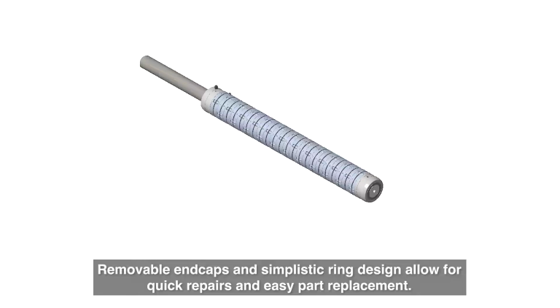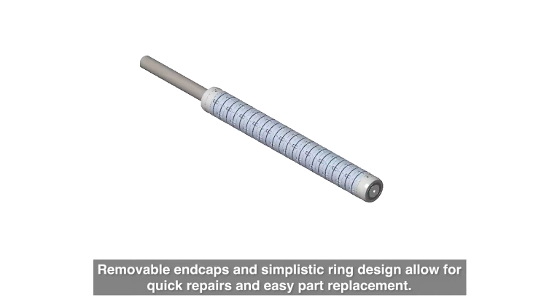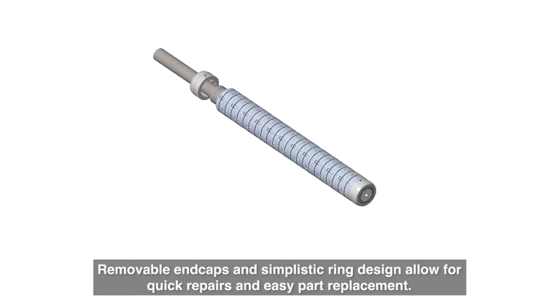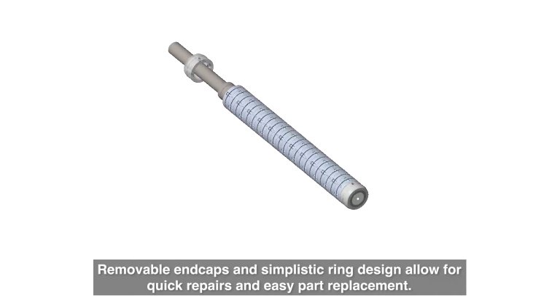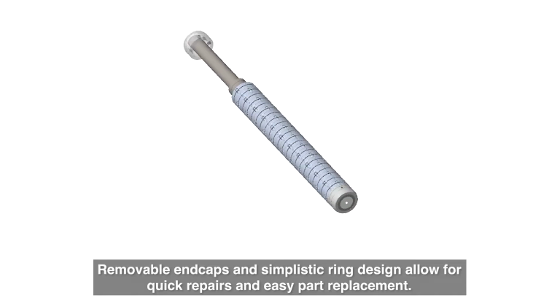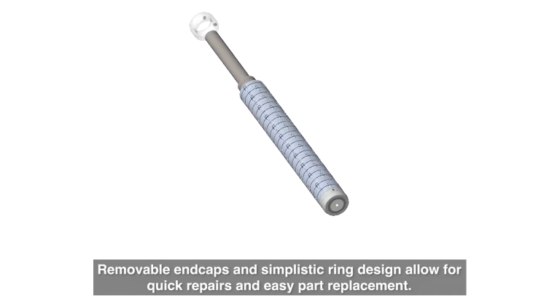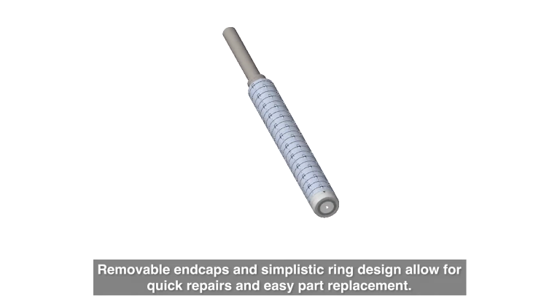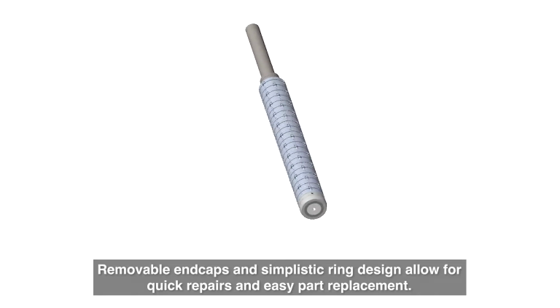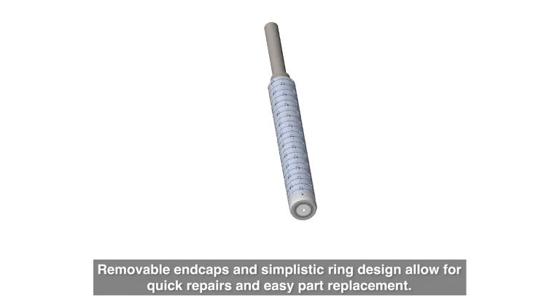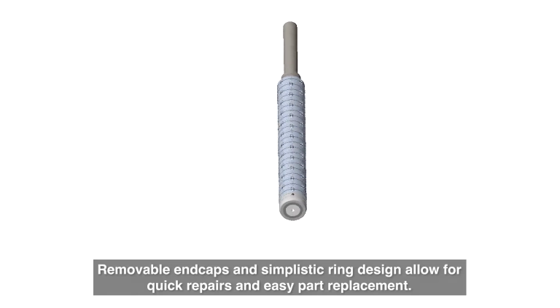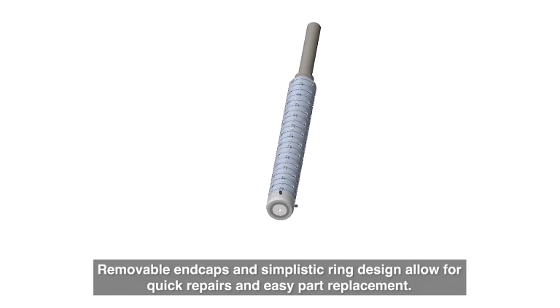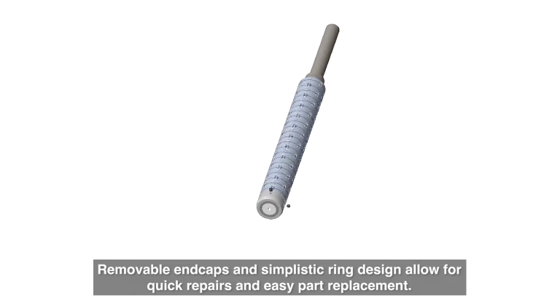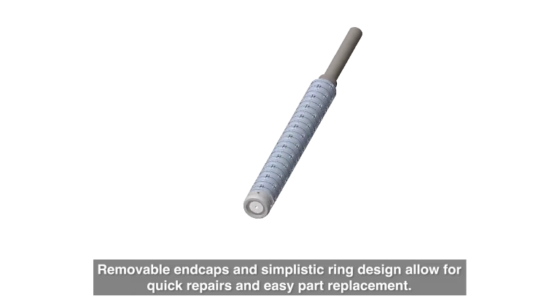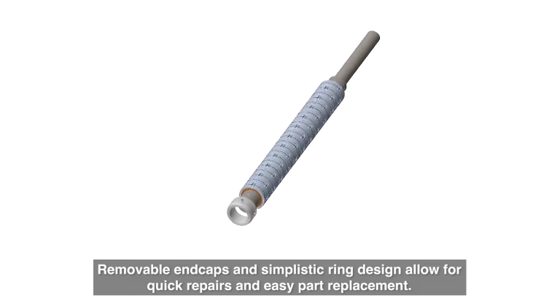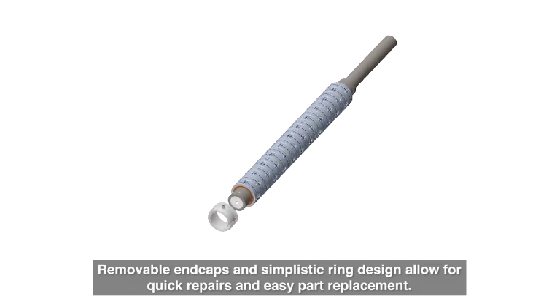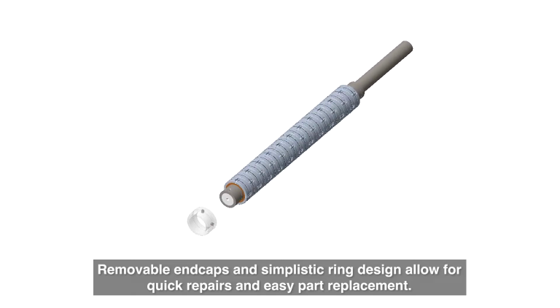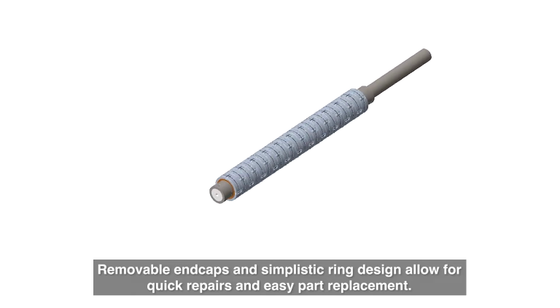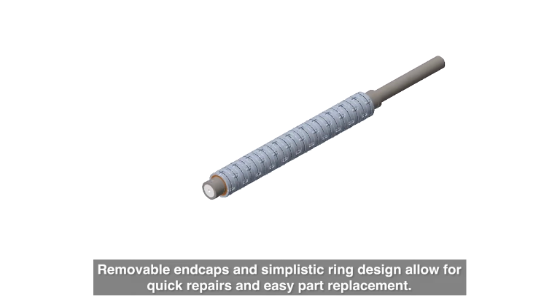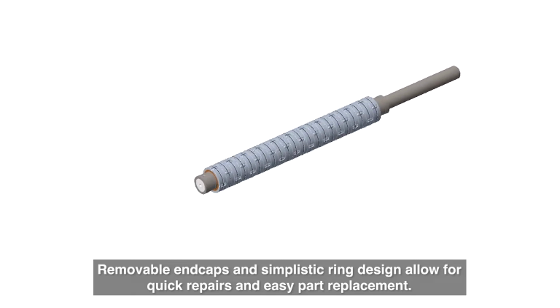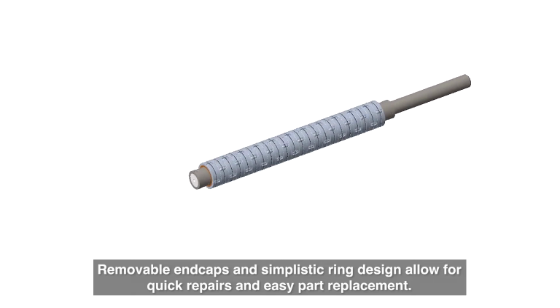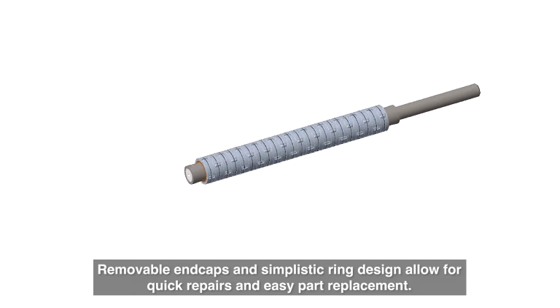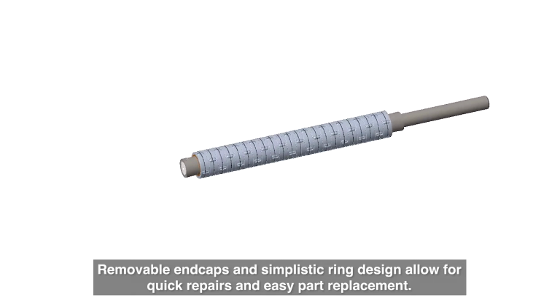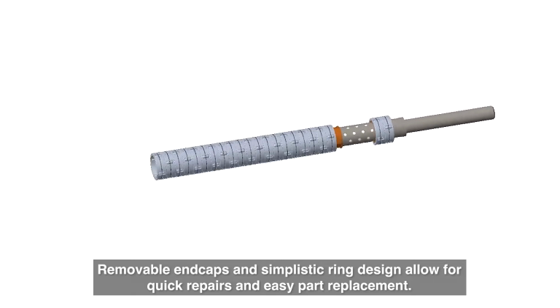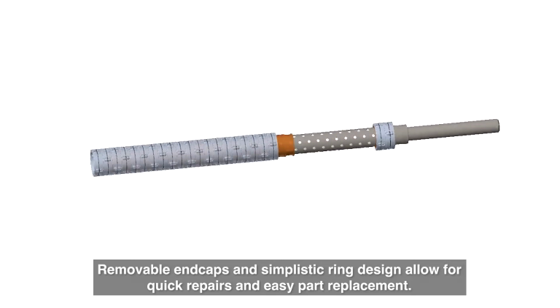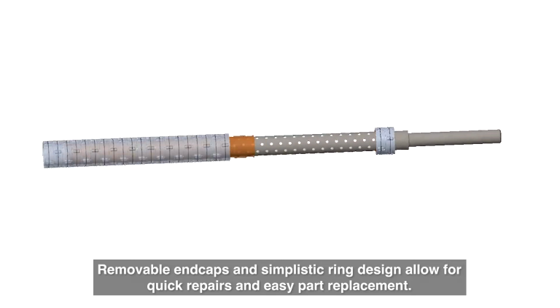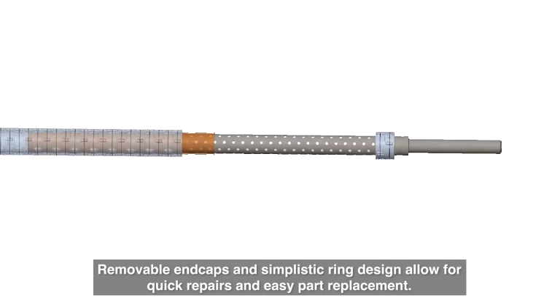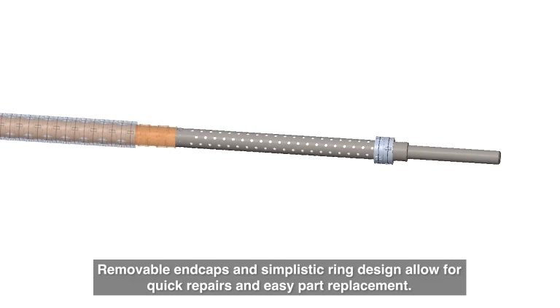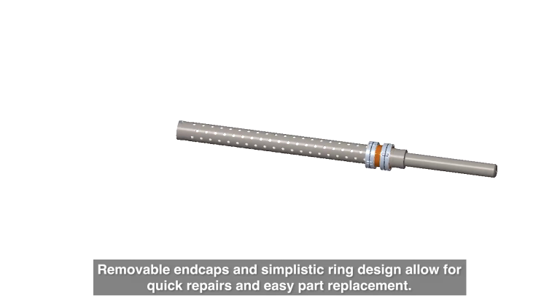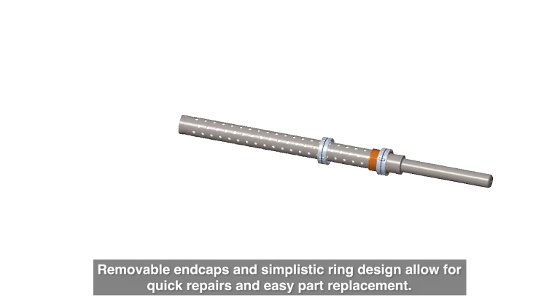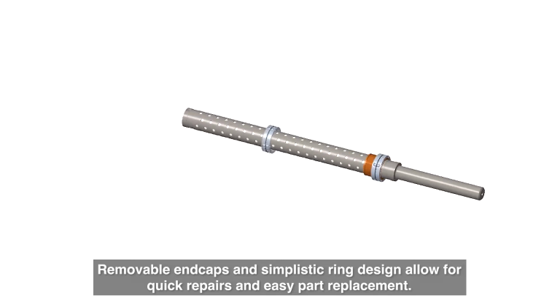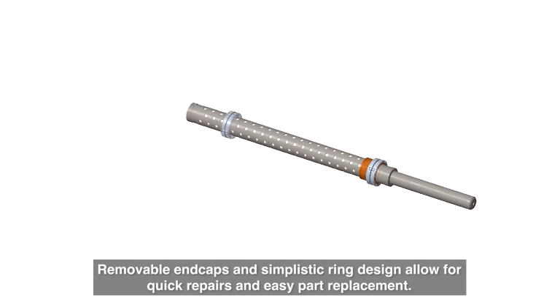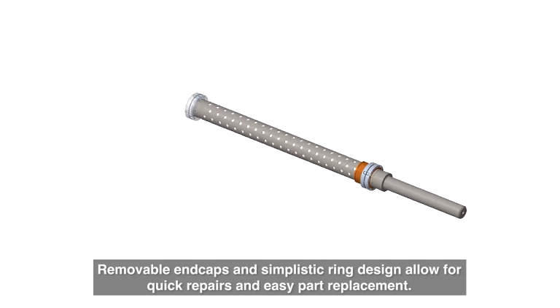Removable end caps and simplistic ring design allow for quick repairs and easy part replacement.